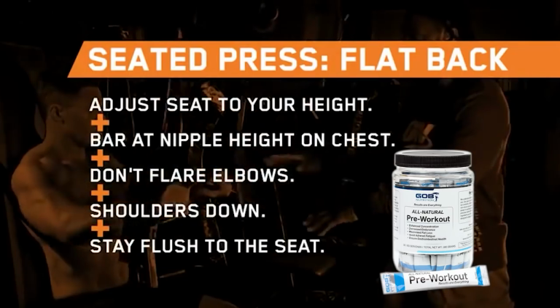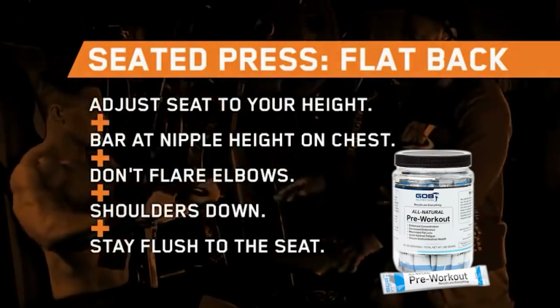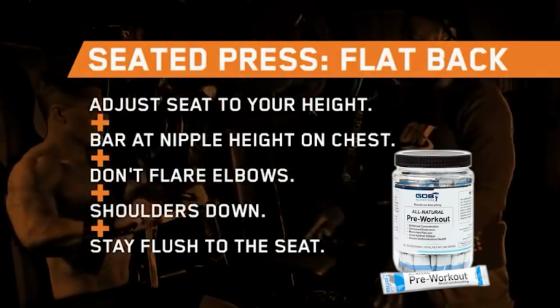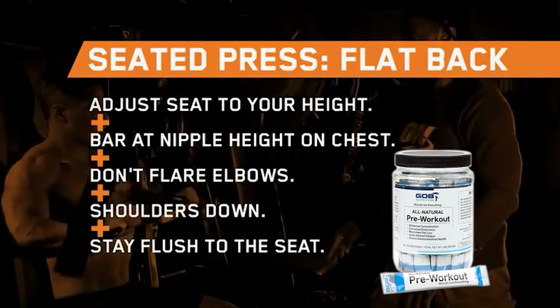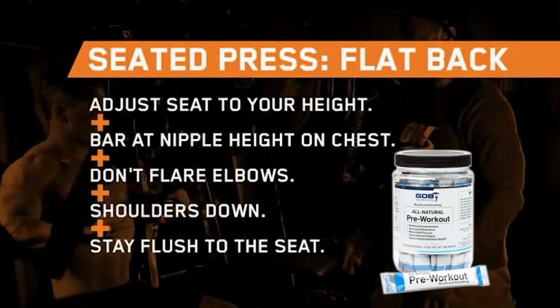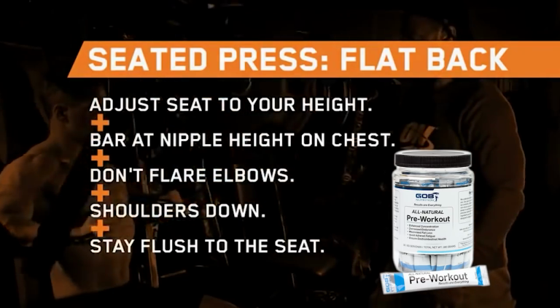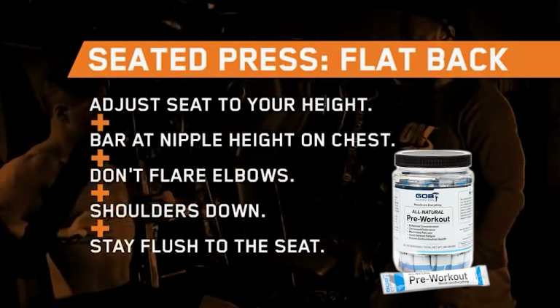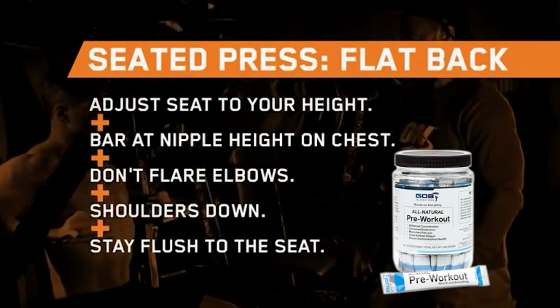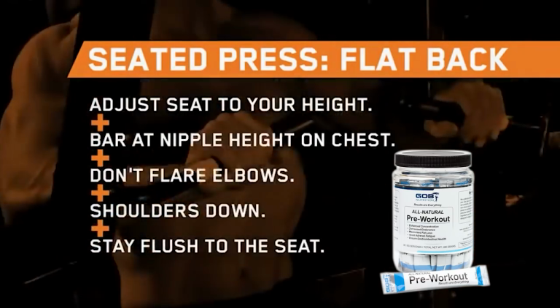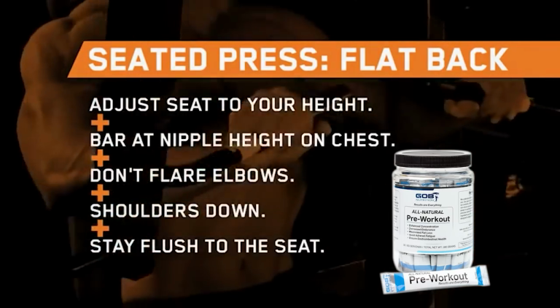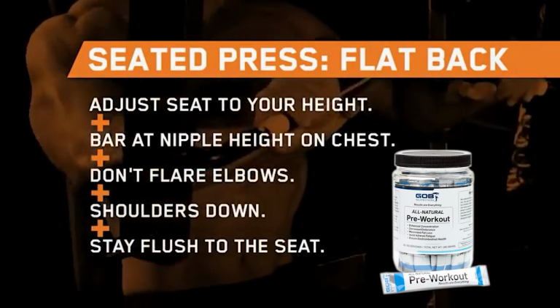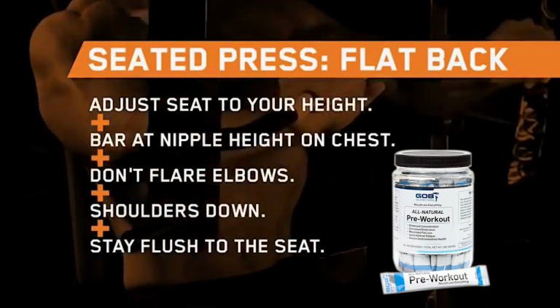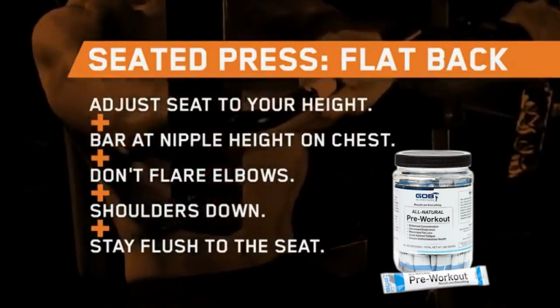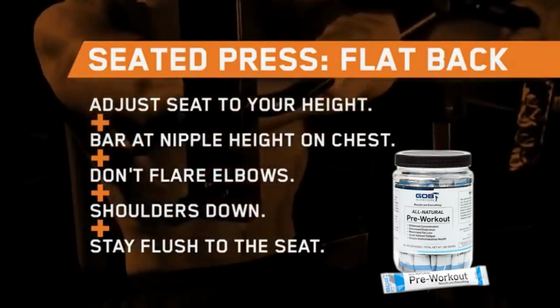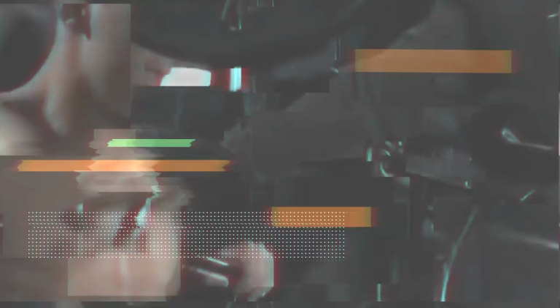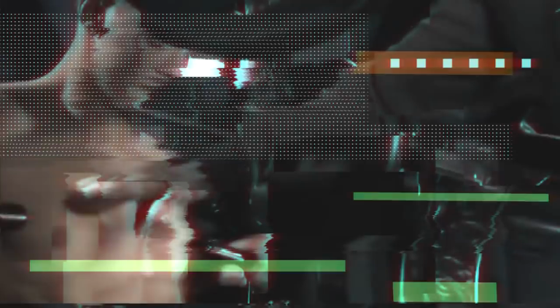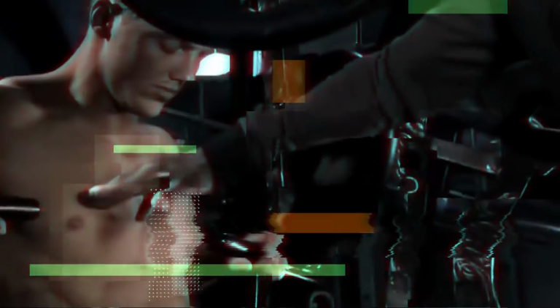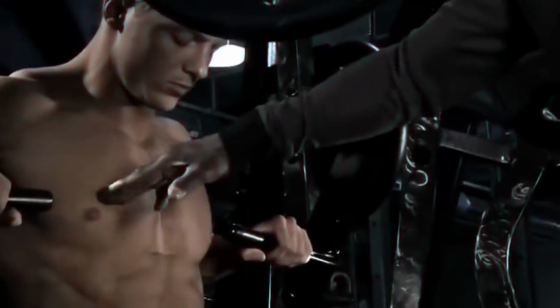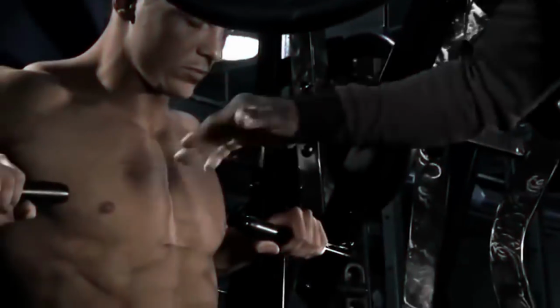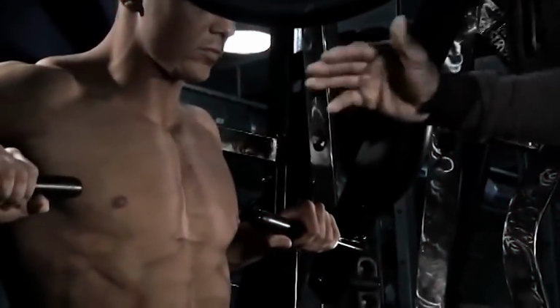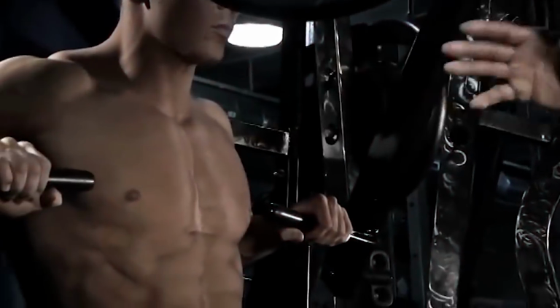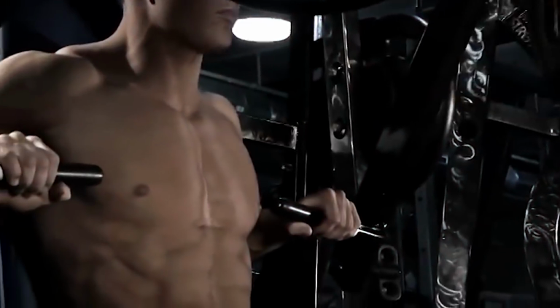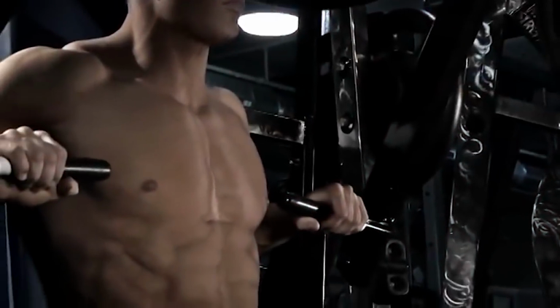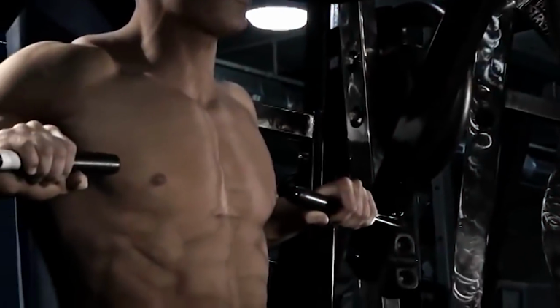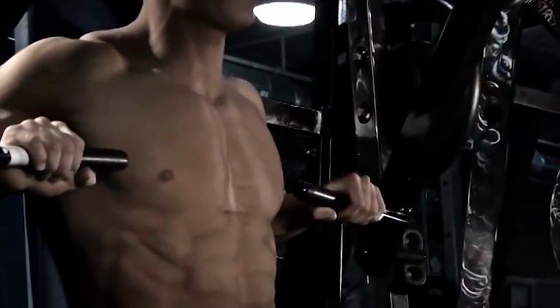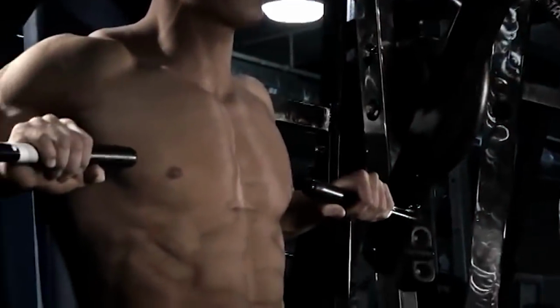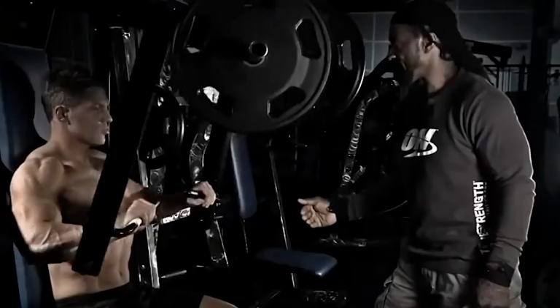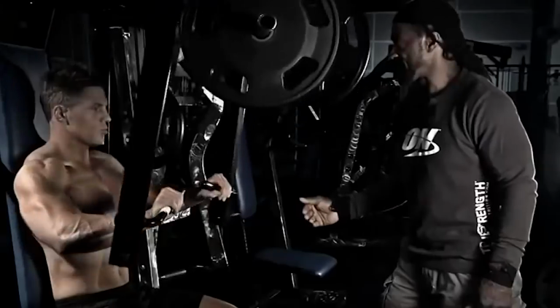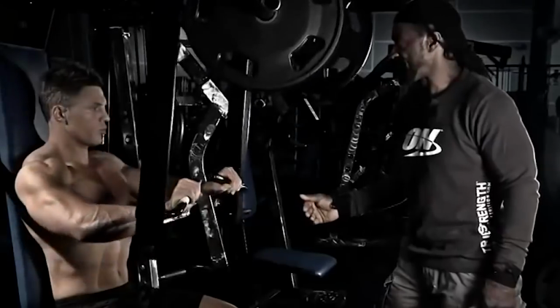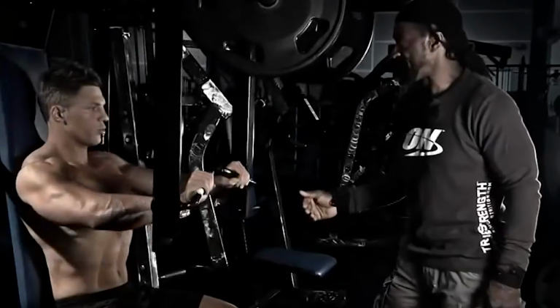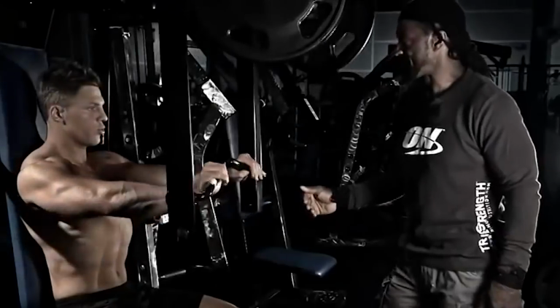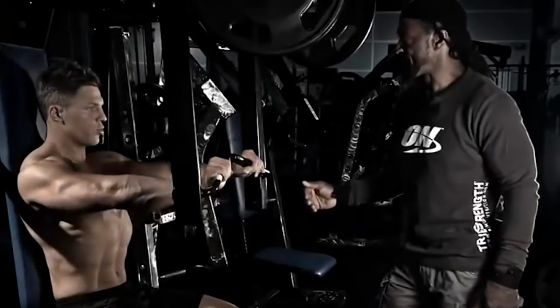Right now, we're going to have Steve do a seated press. What we're trying to do is hit the midpoint of the pec.